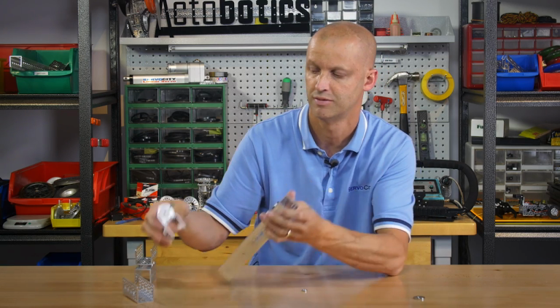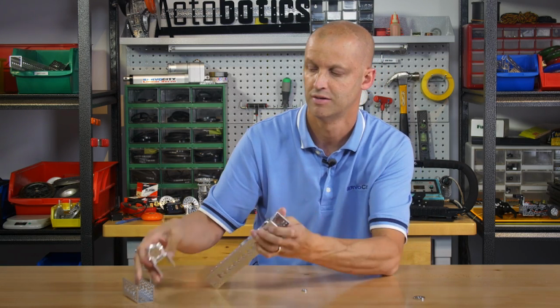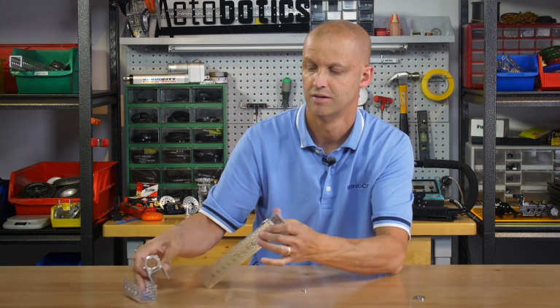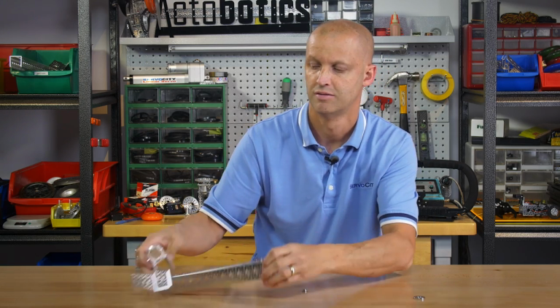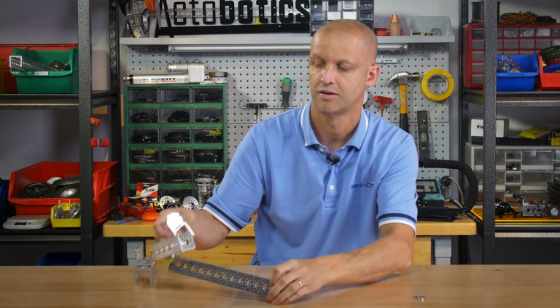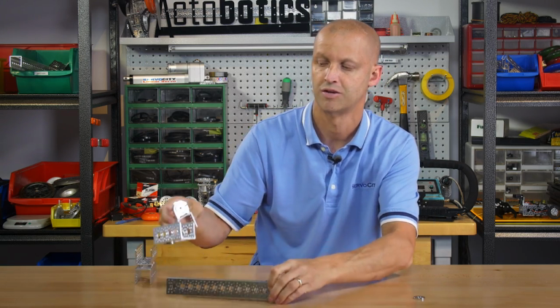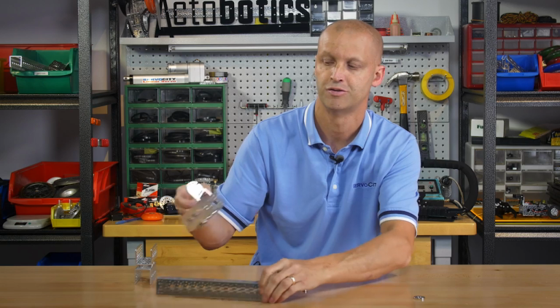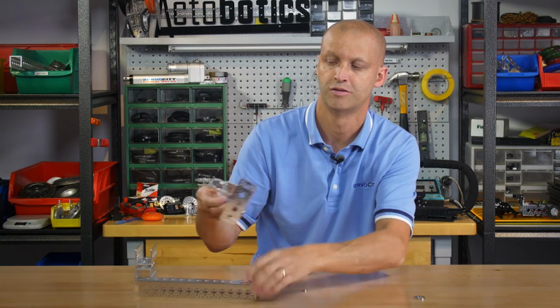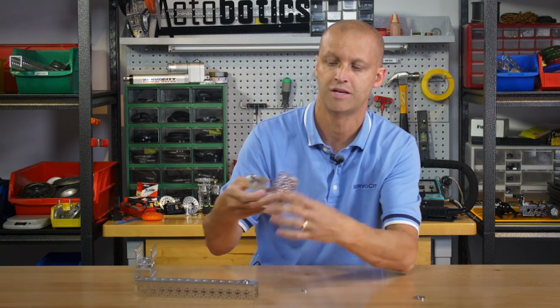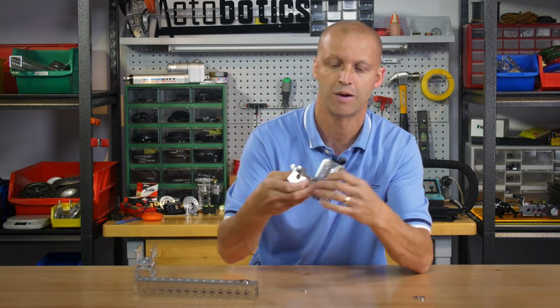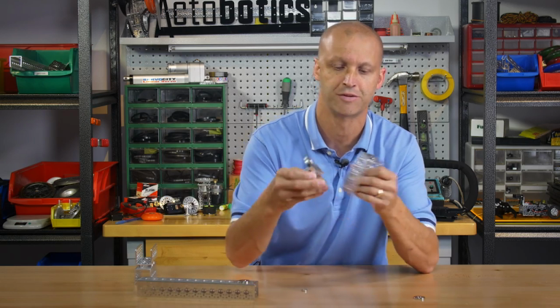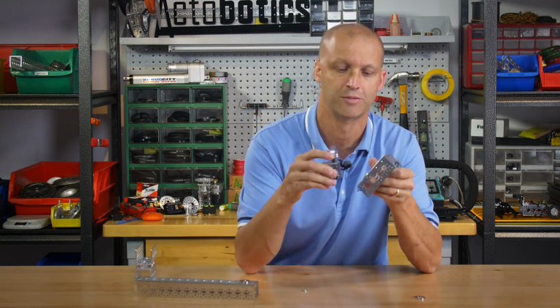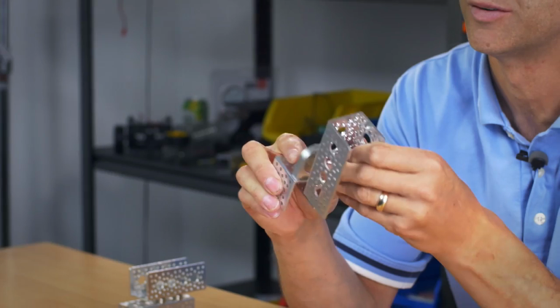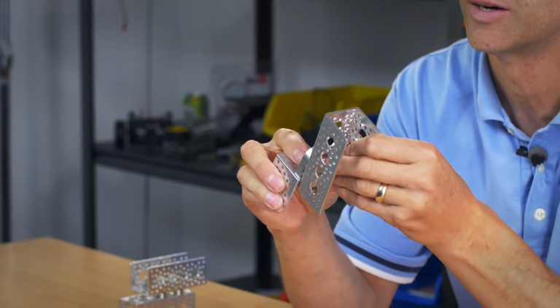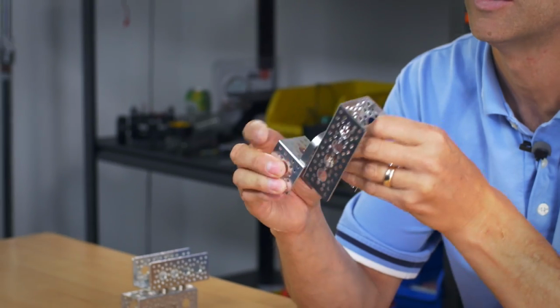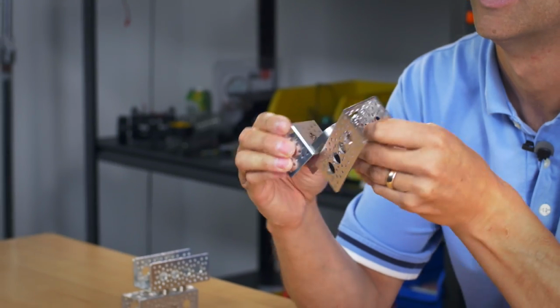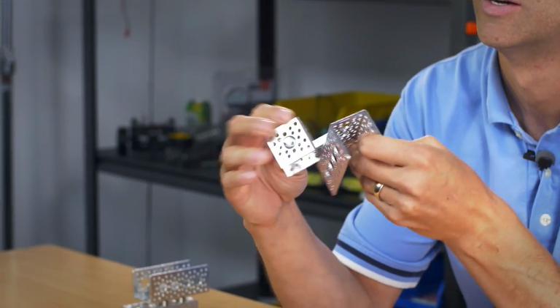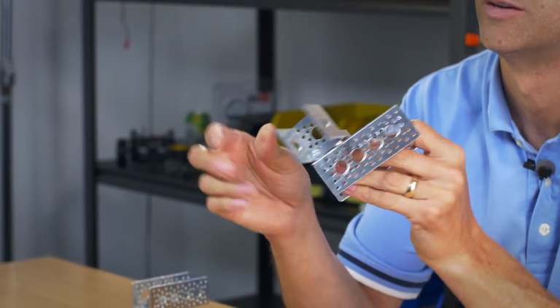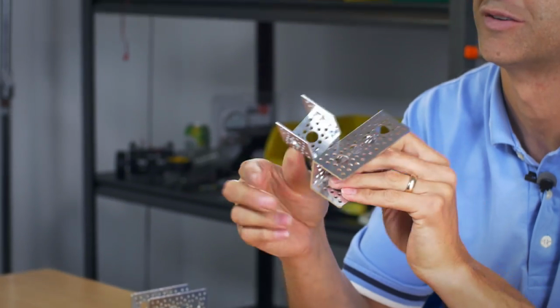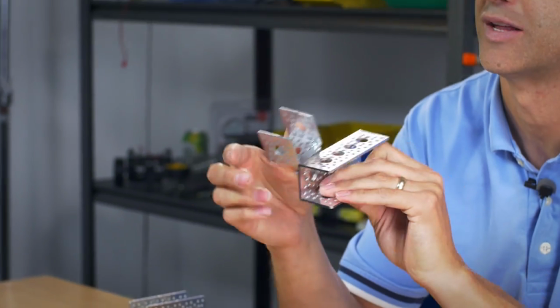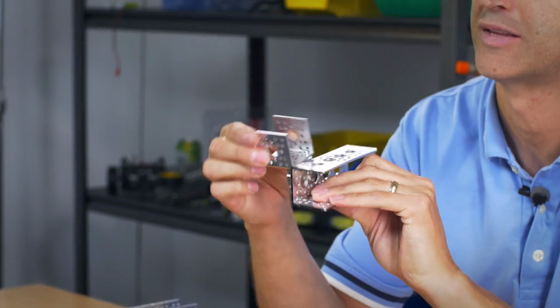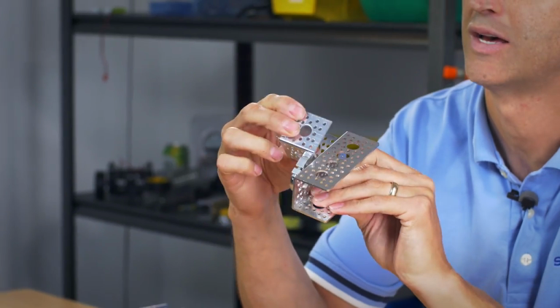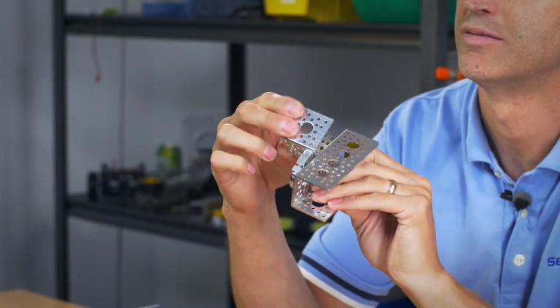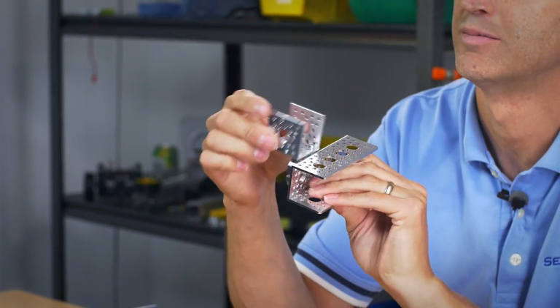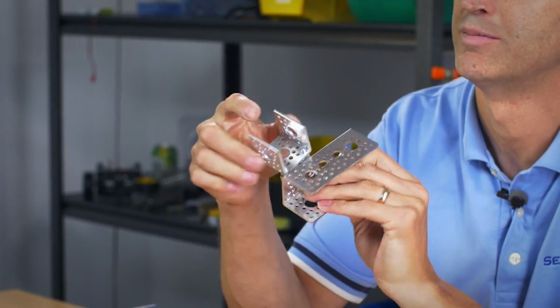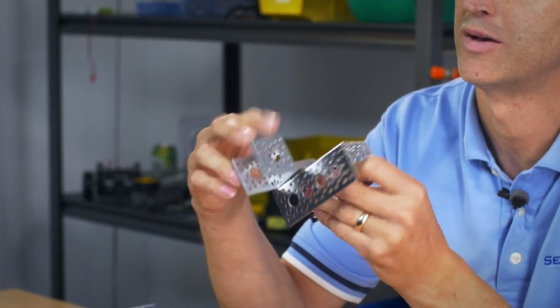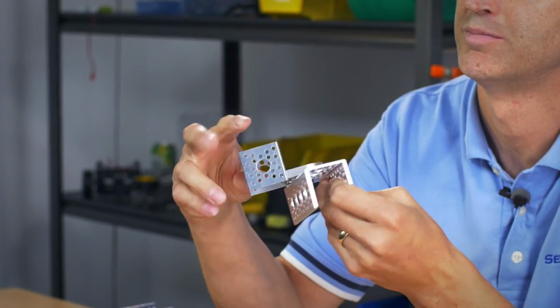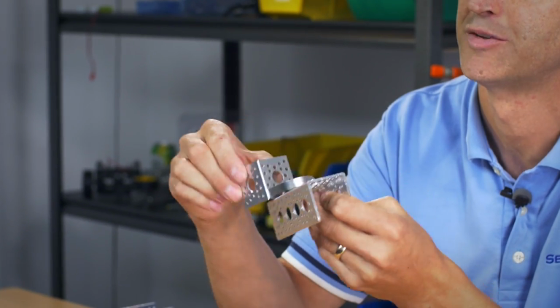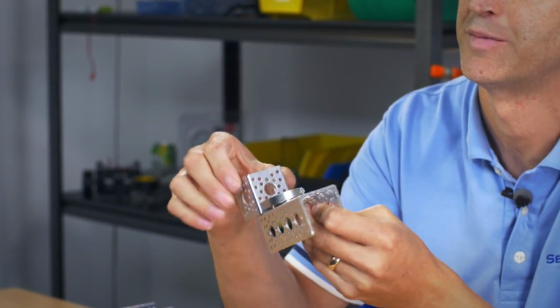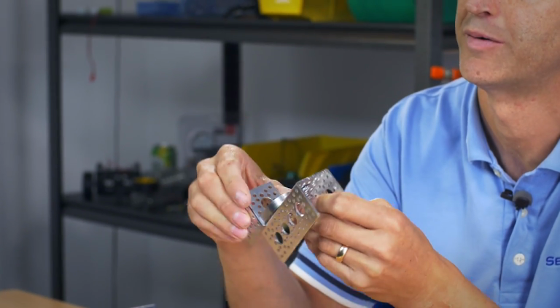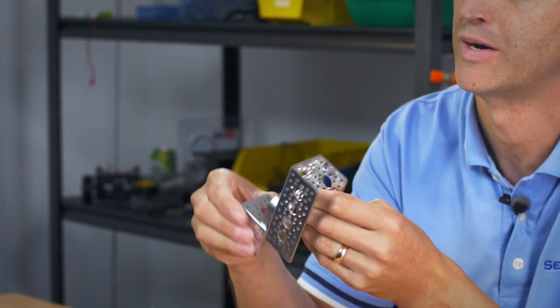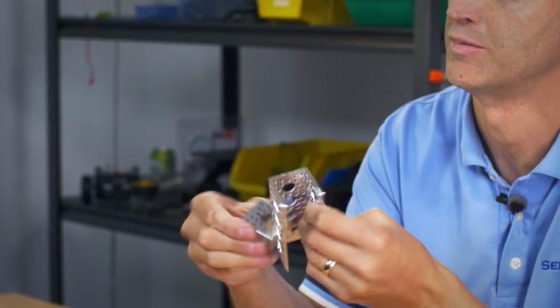We have two of the opposite polarity ones there — just like that — then spin them around.